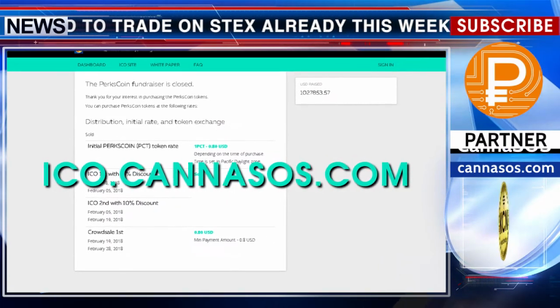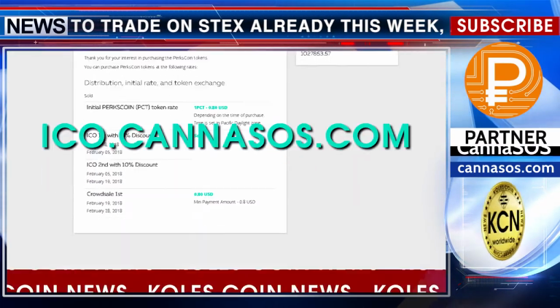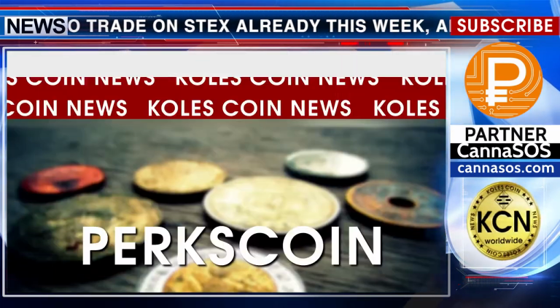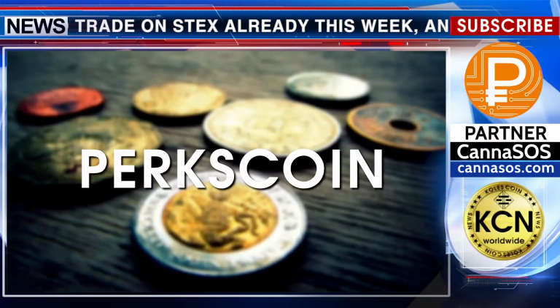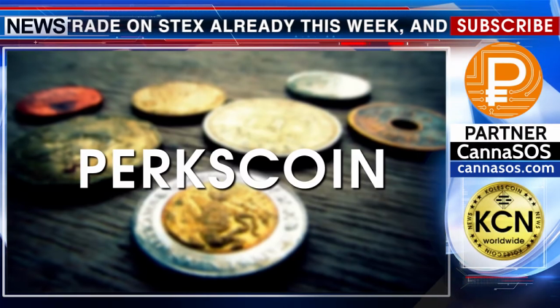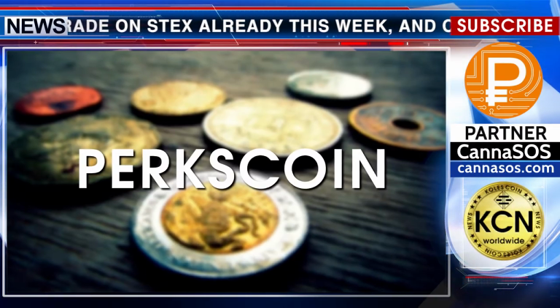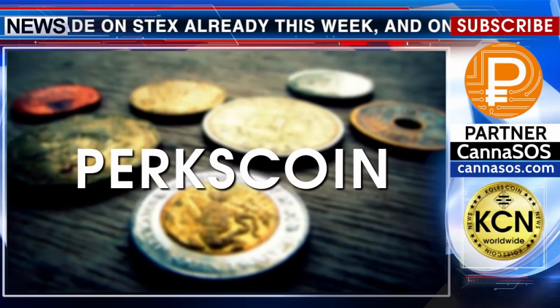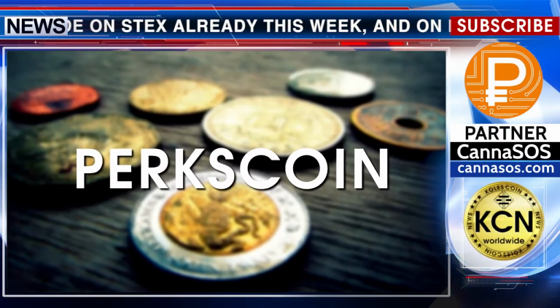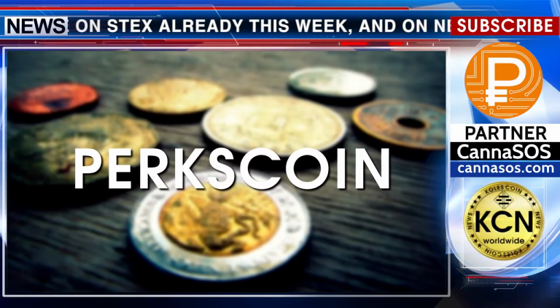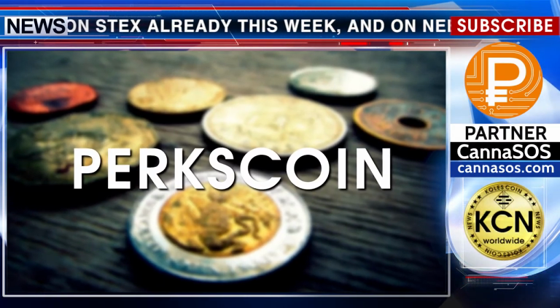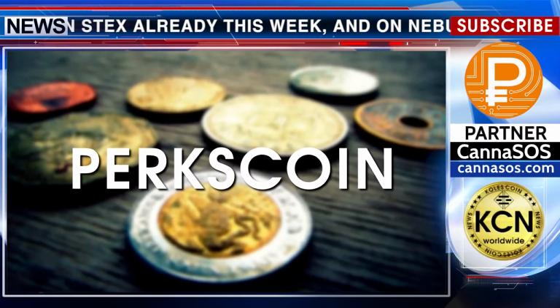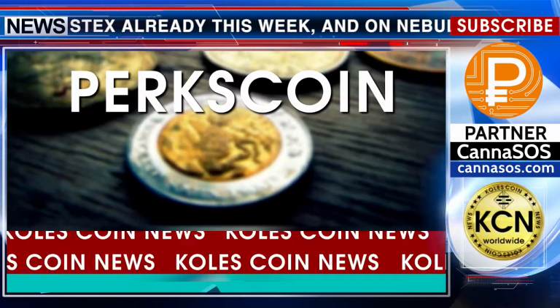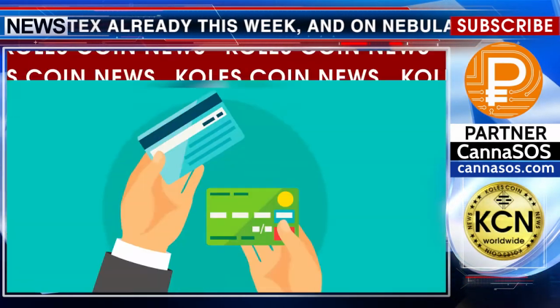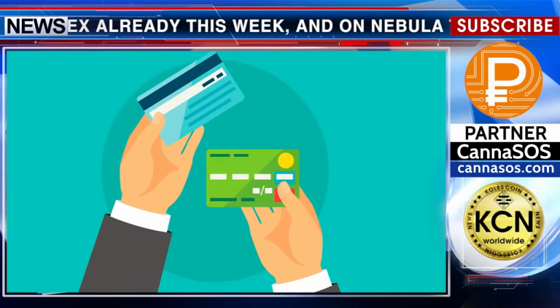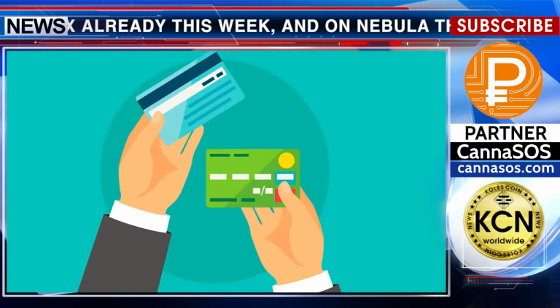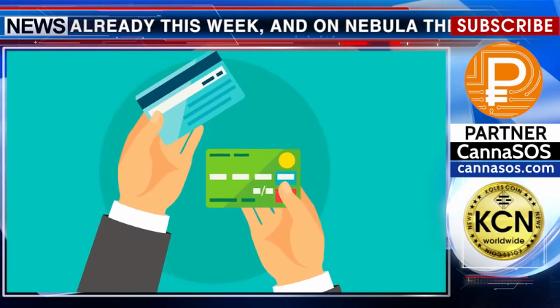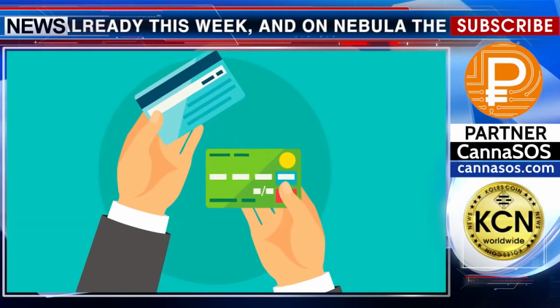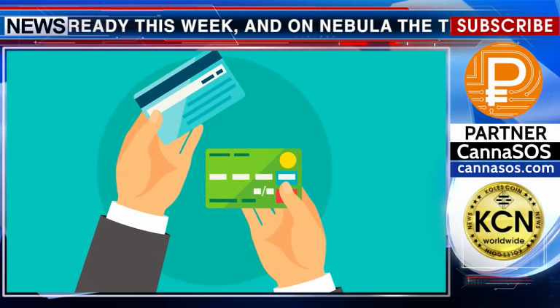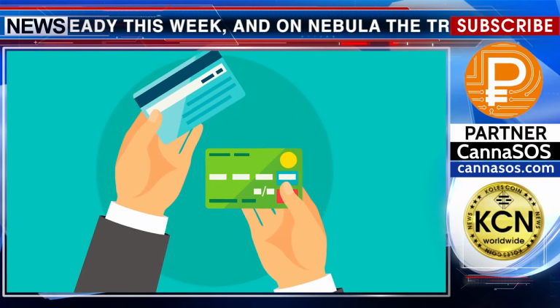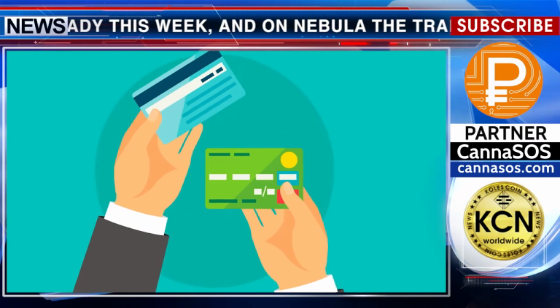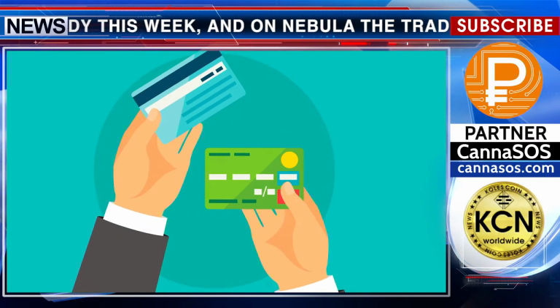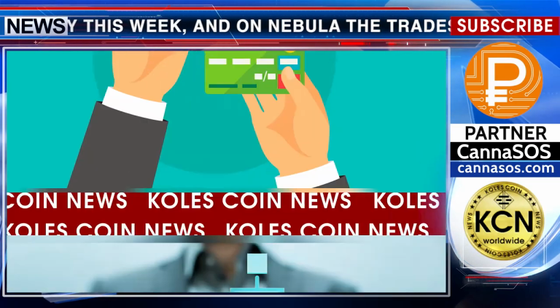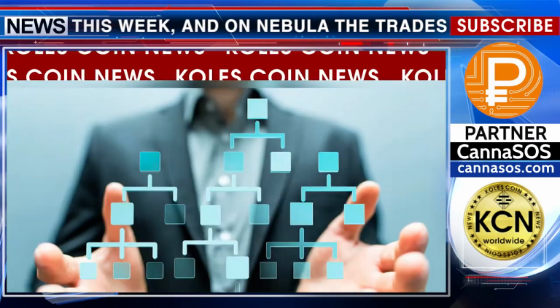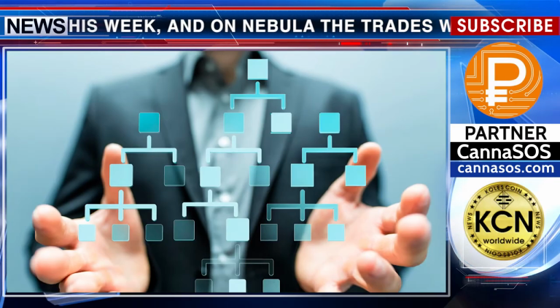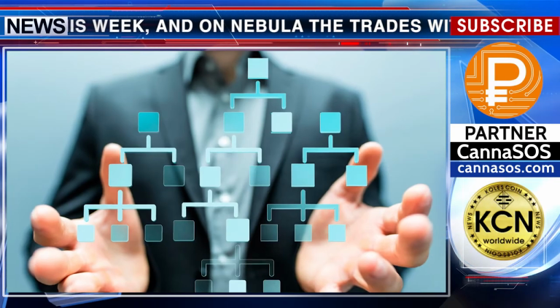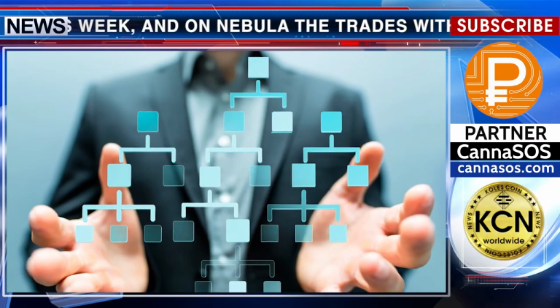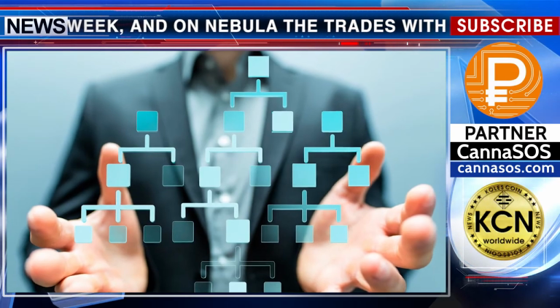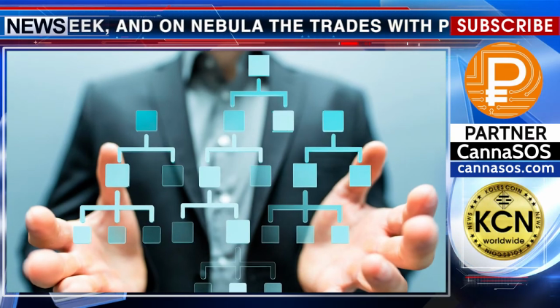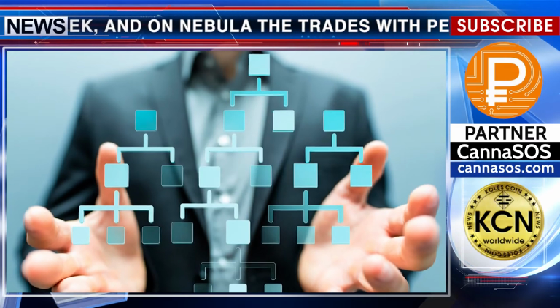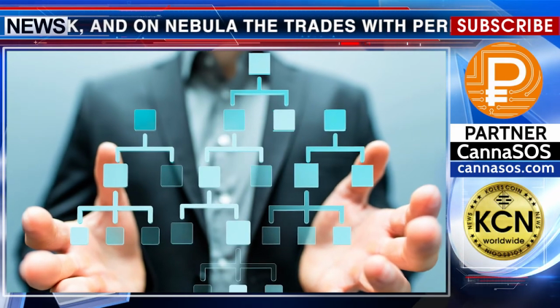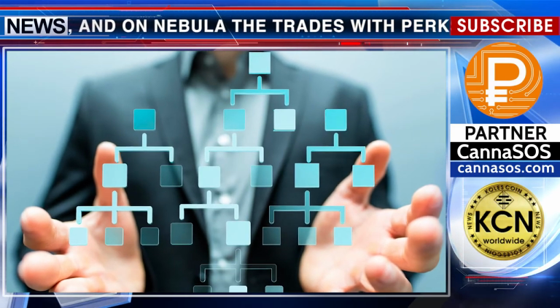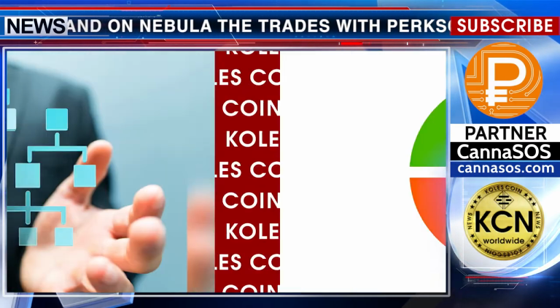Recall that PerksCoin is a payment tool for the multi-level platform of the cannabis industry, Kena SOS.